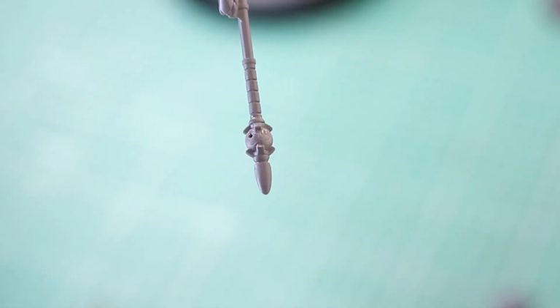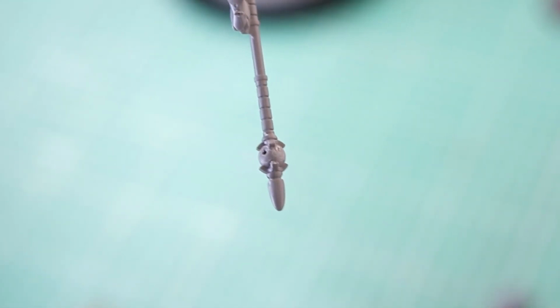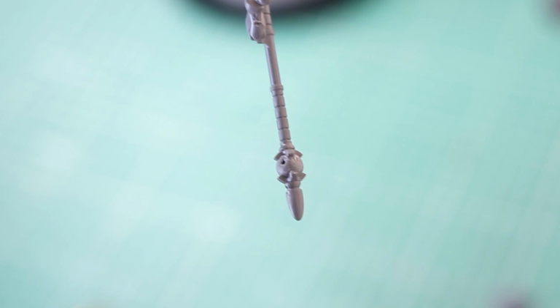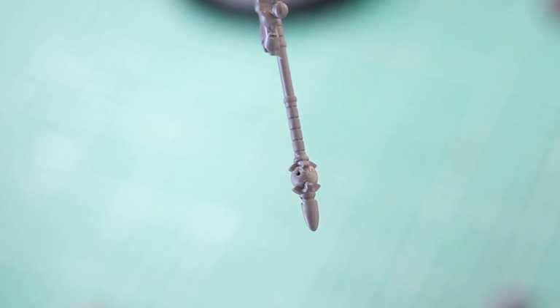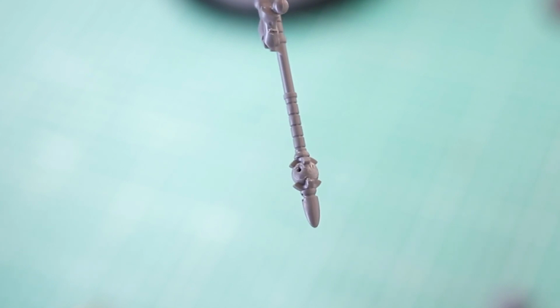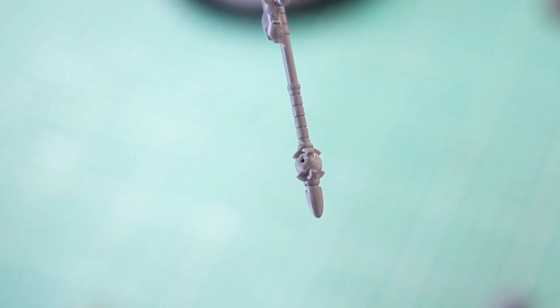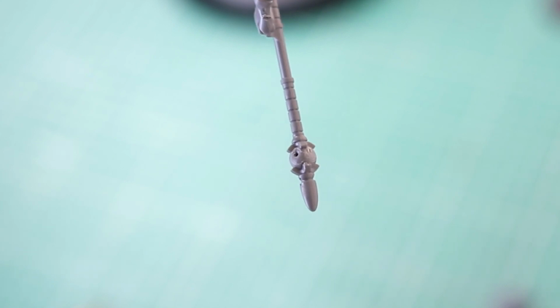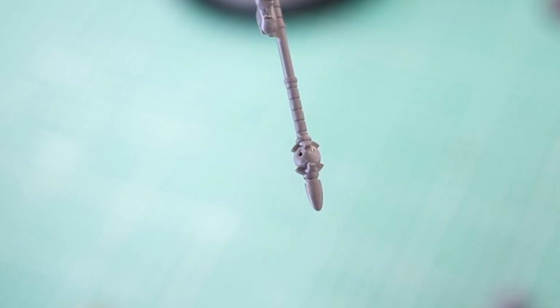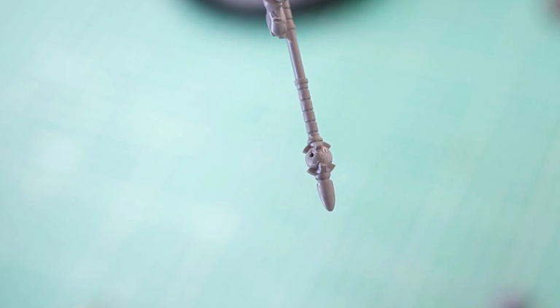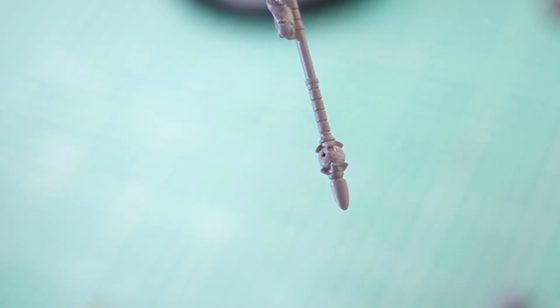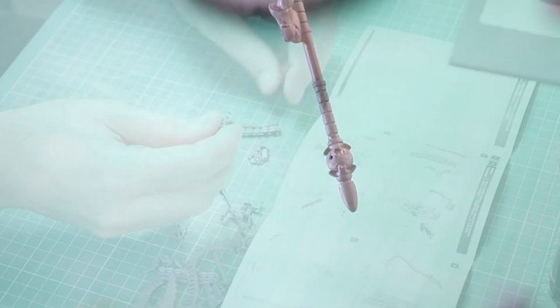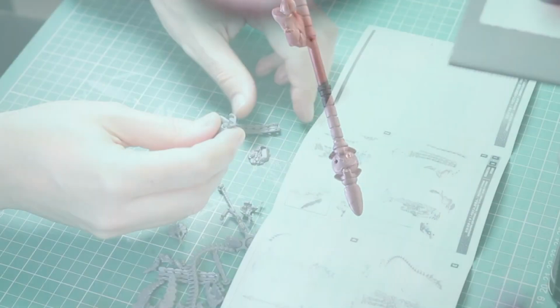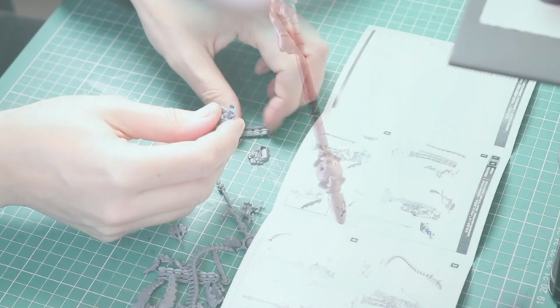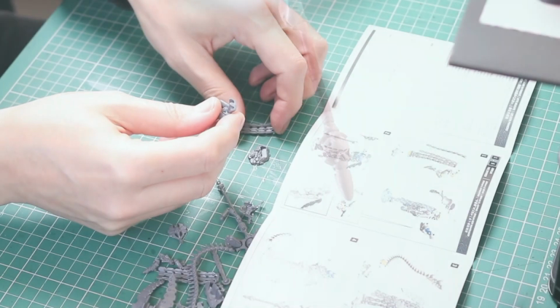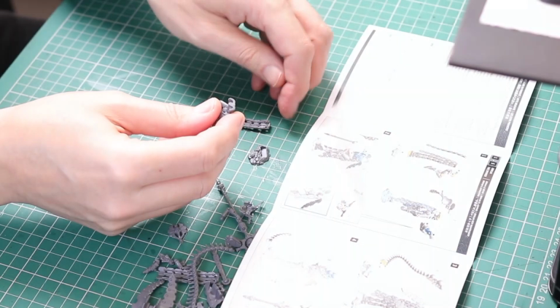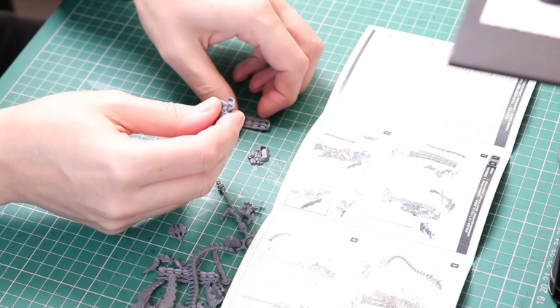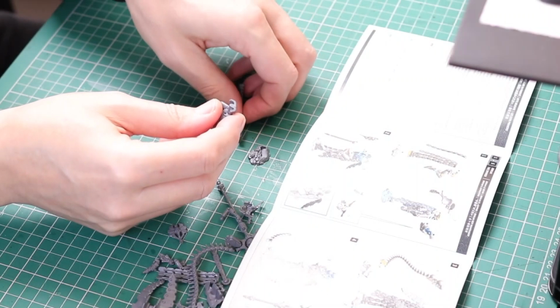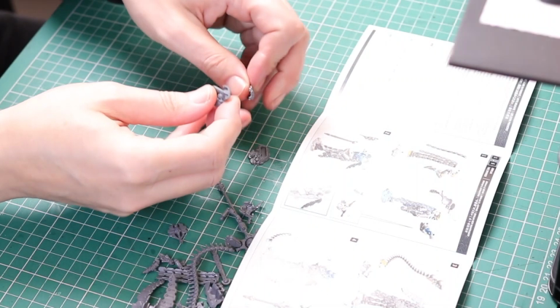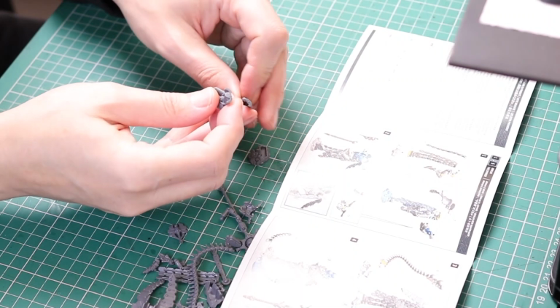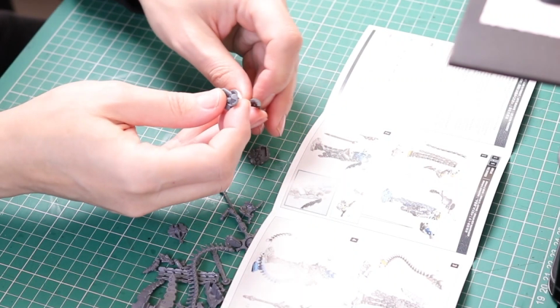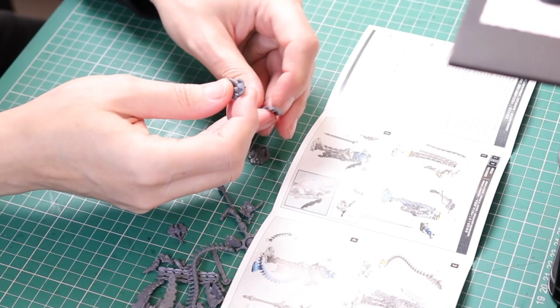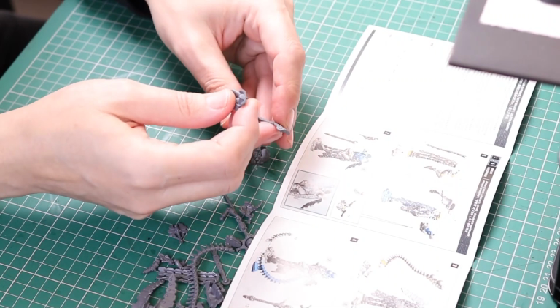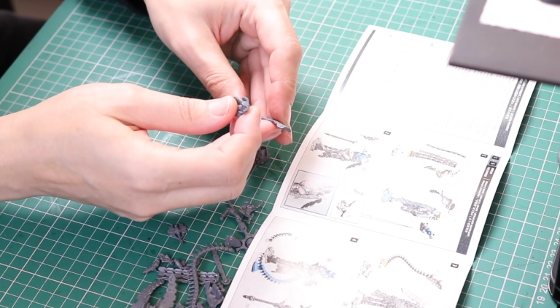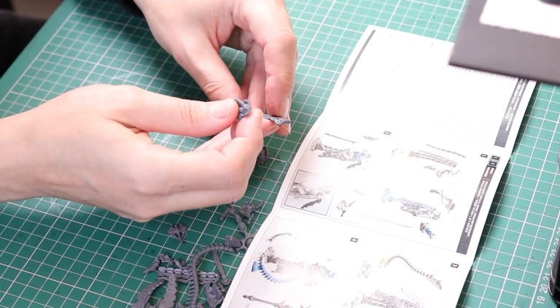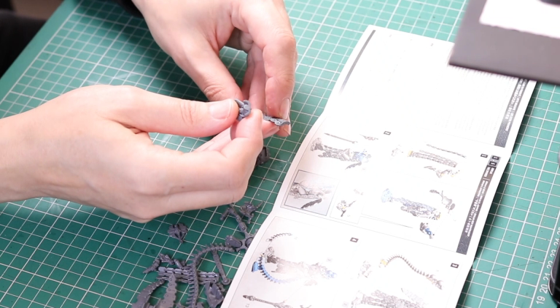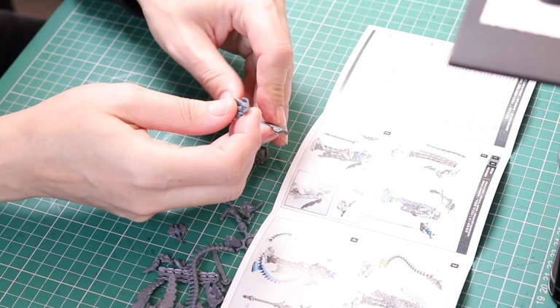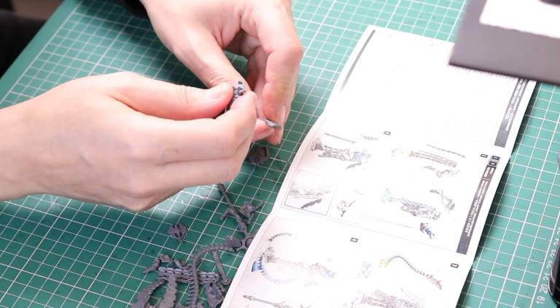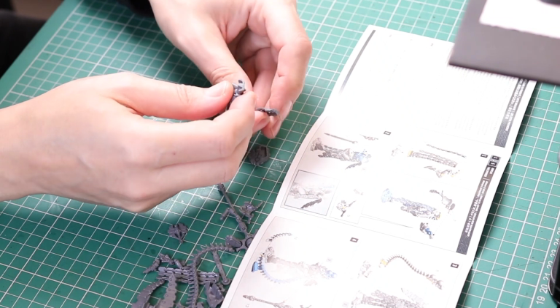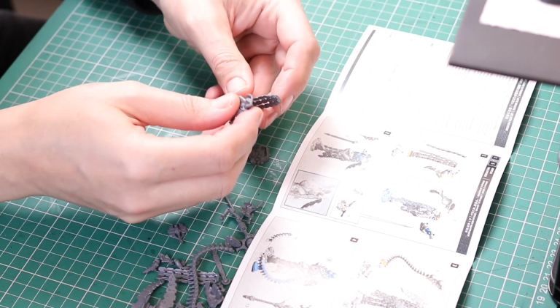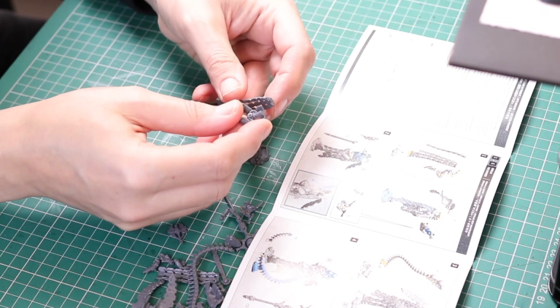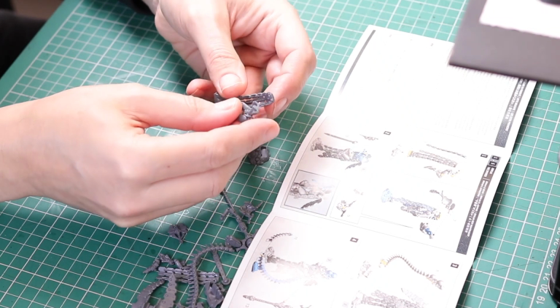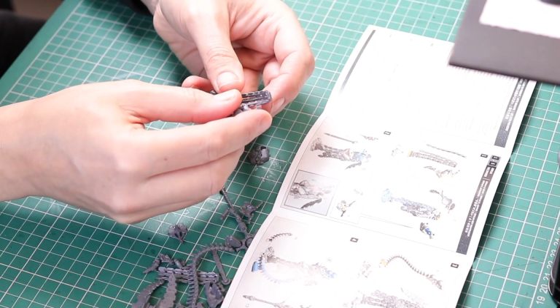I thought I was probably going to have to green stuff that hole. So, with all the mould lines removed, I went to work on building this miniature.